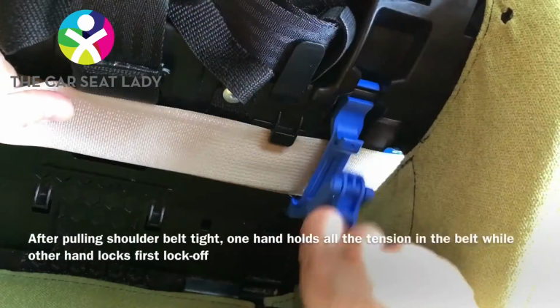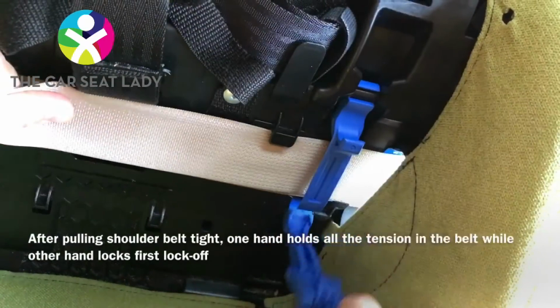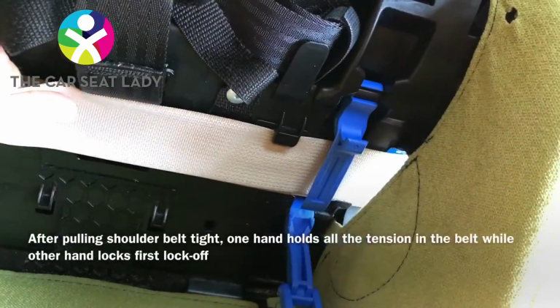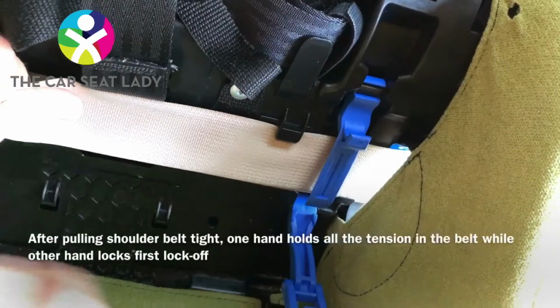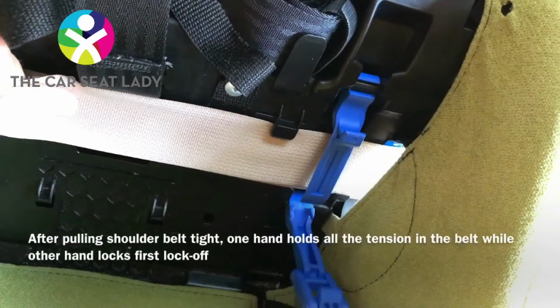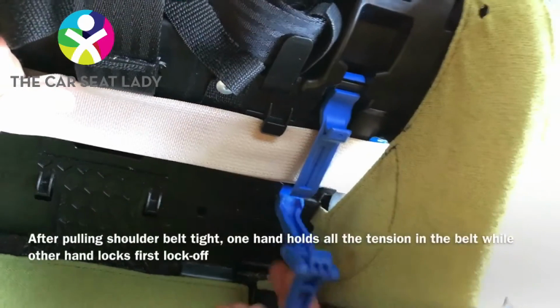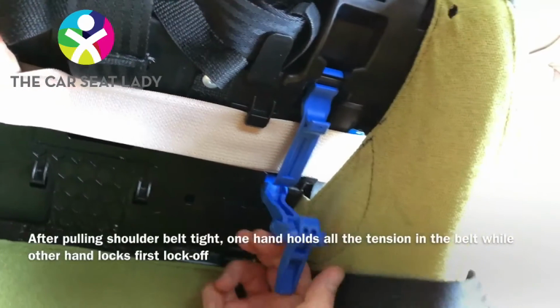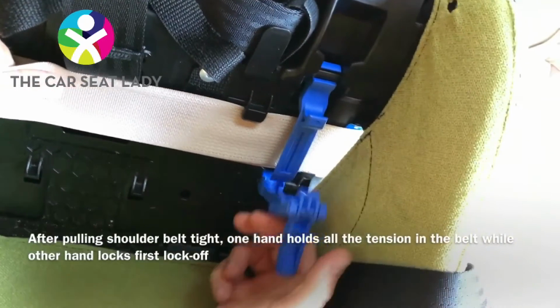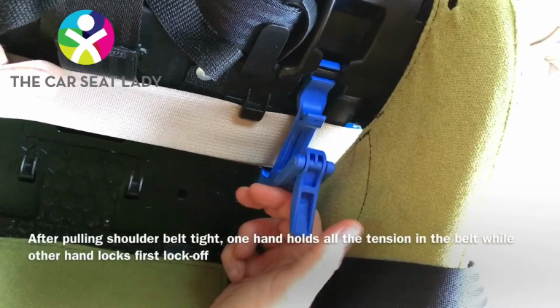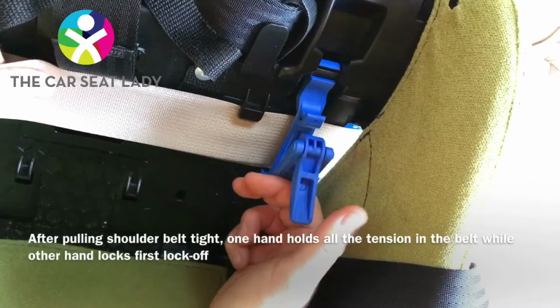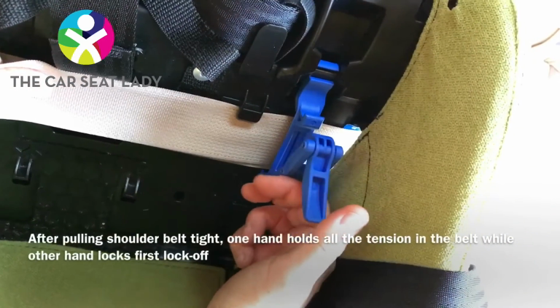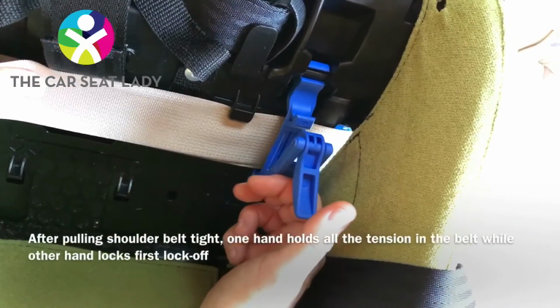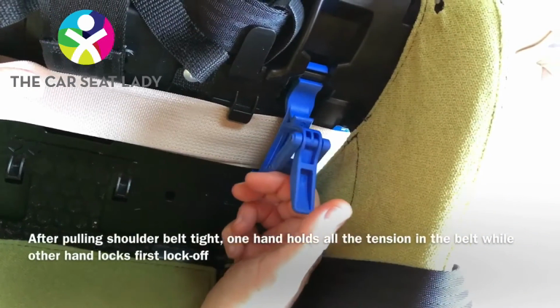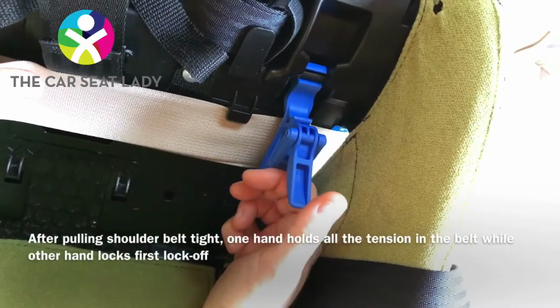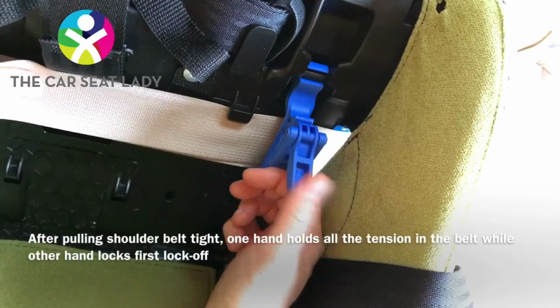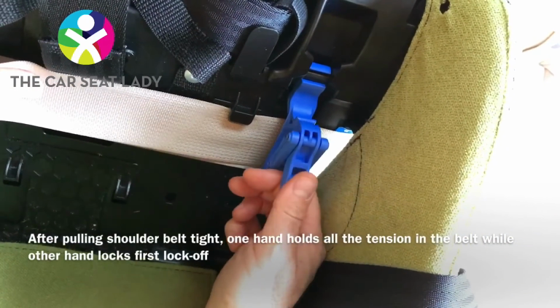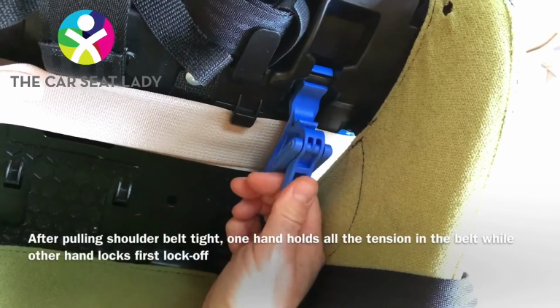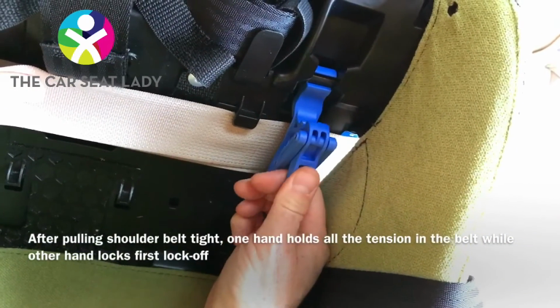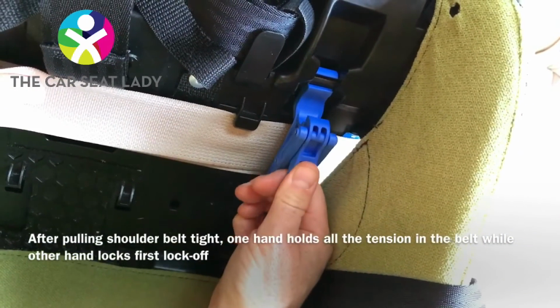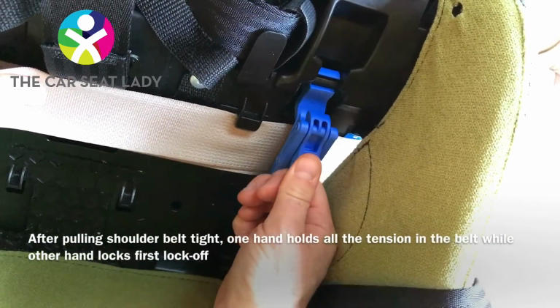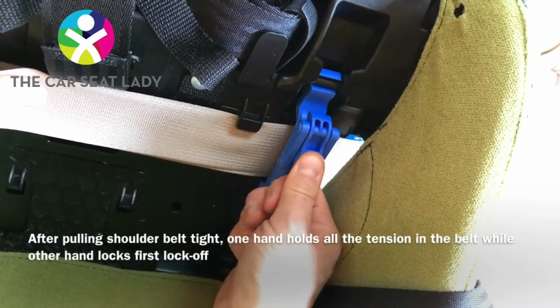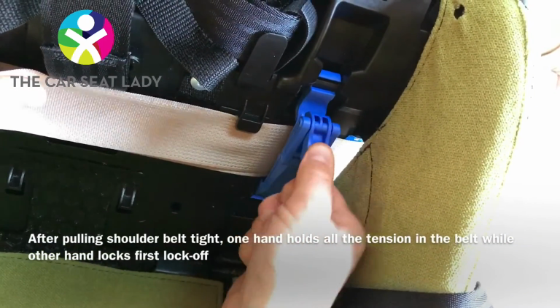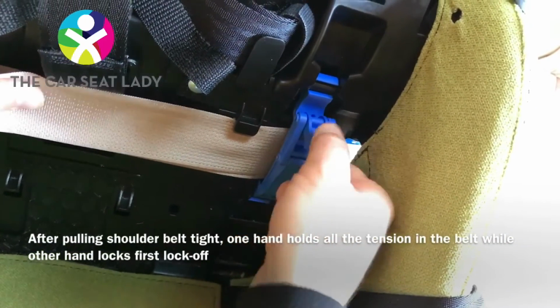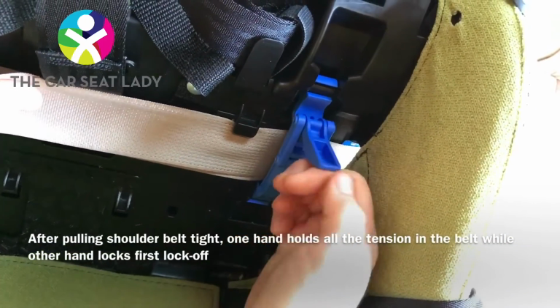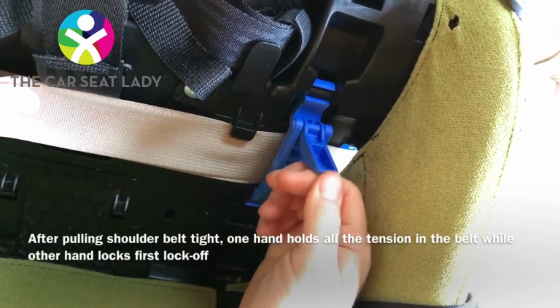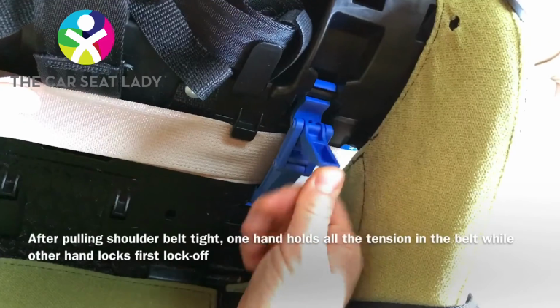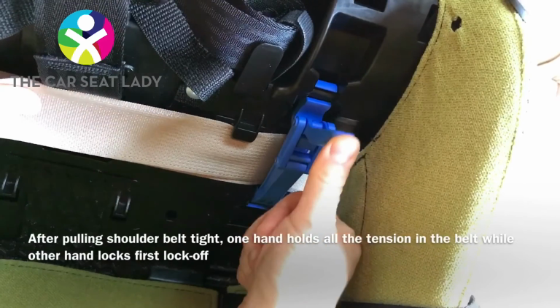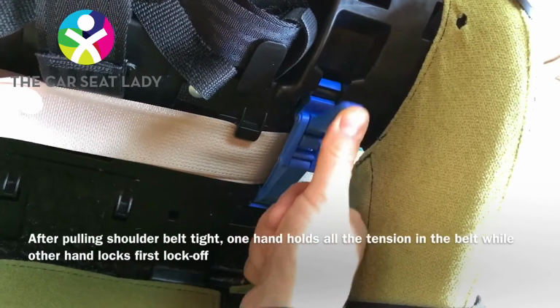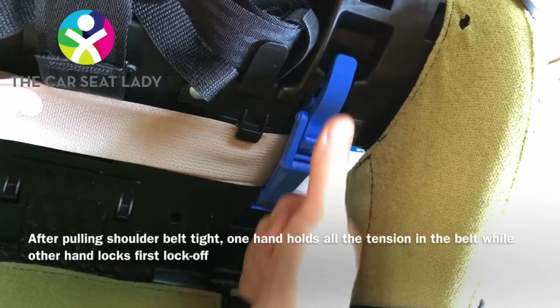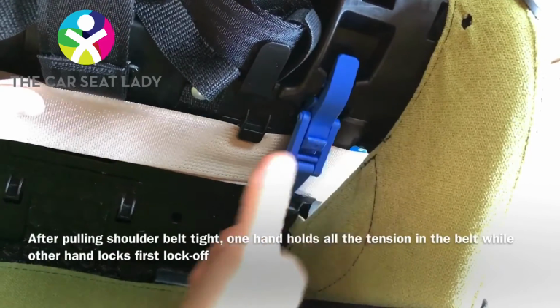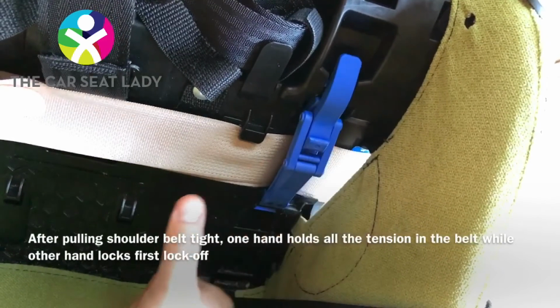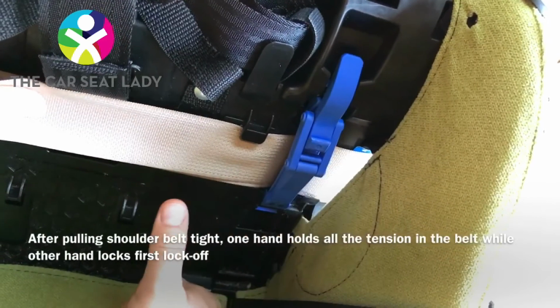Once more: index and middle finger here, thumb pulls back, catch it on, flip it up and over.